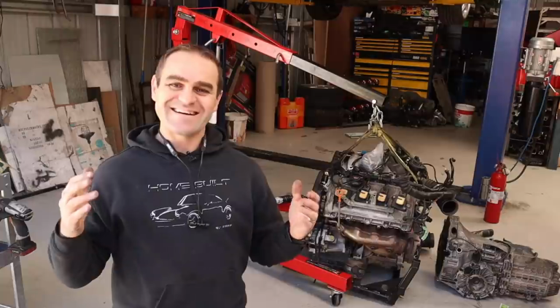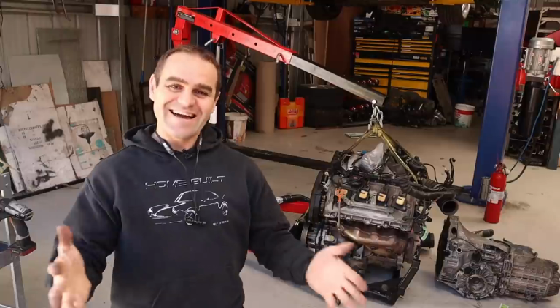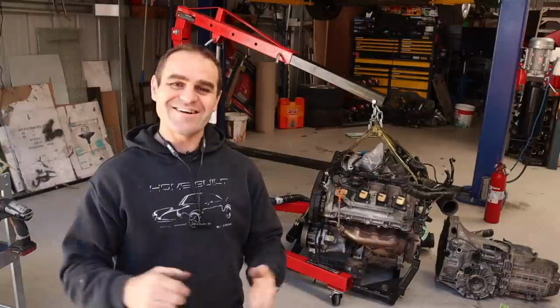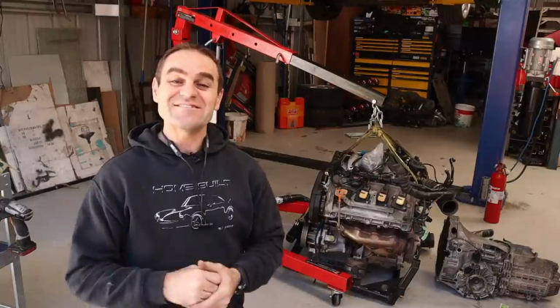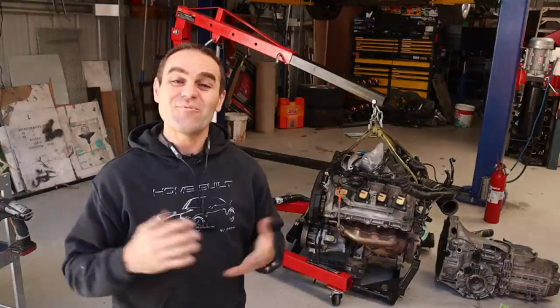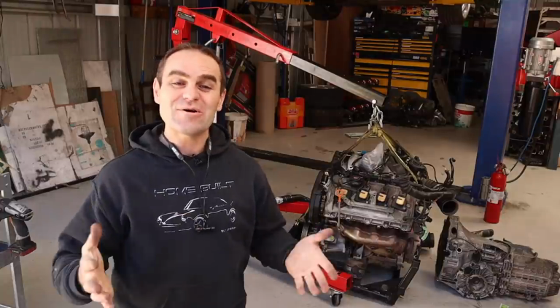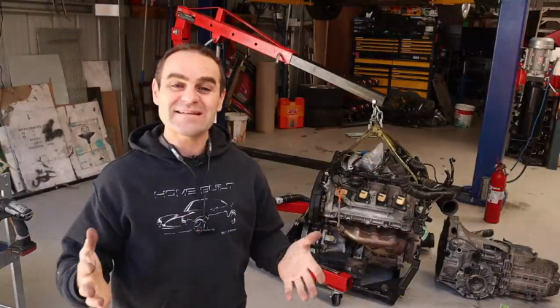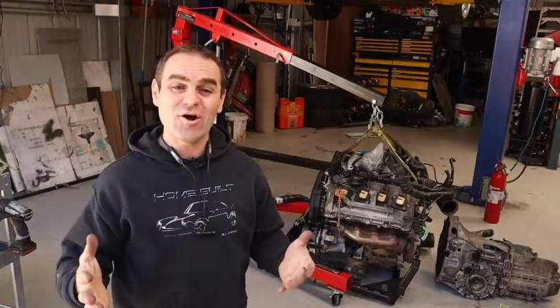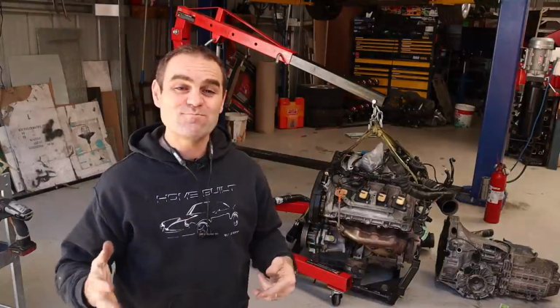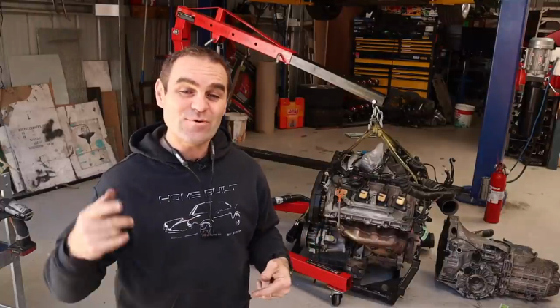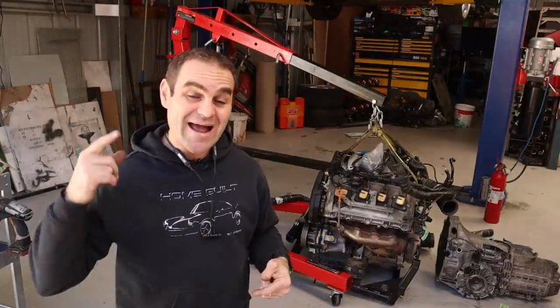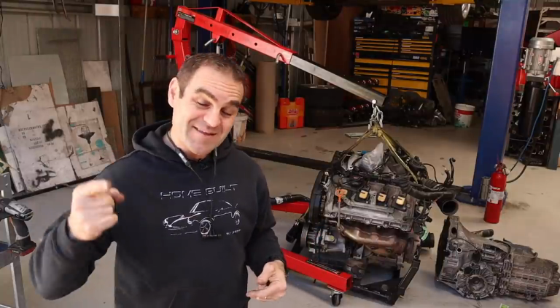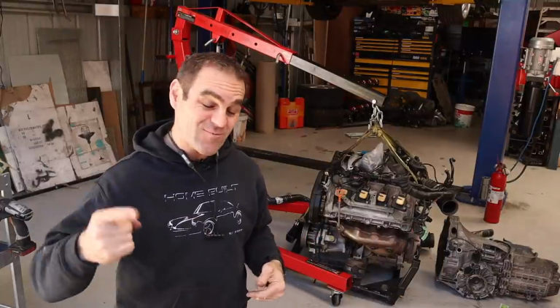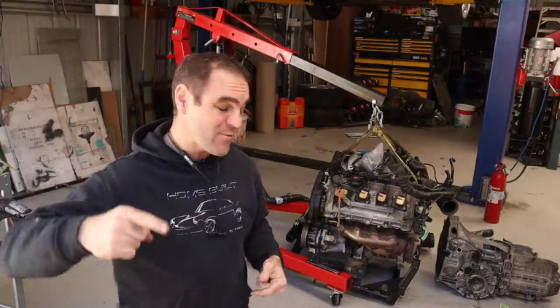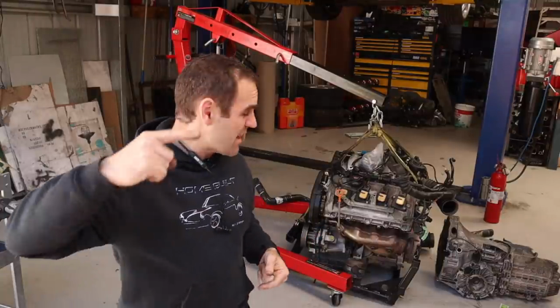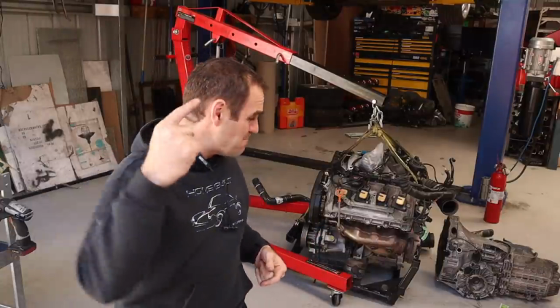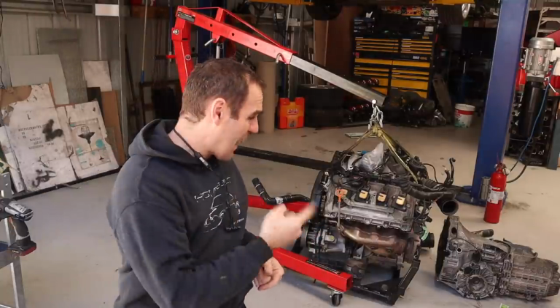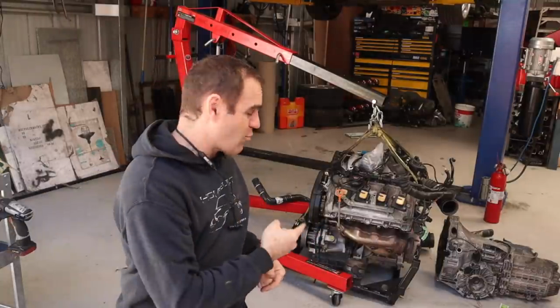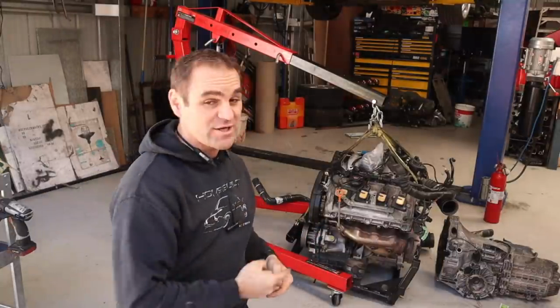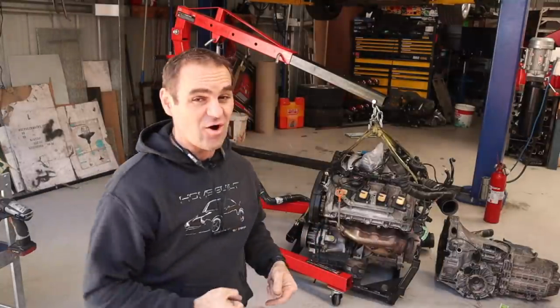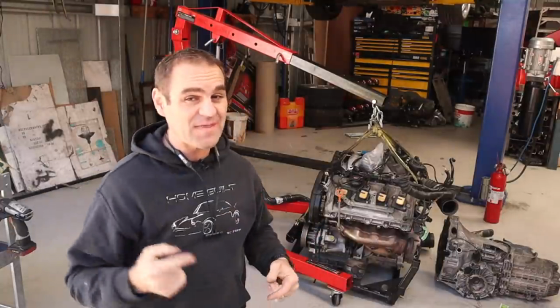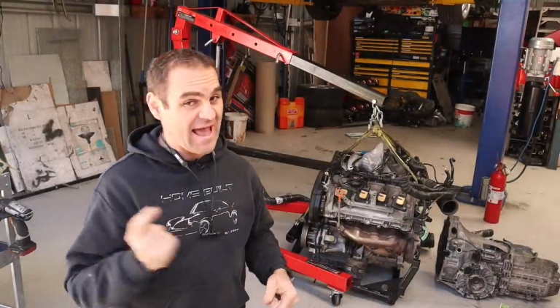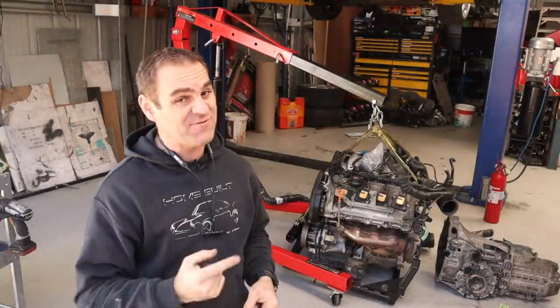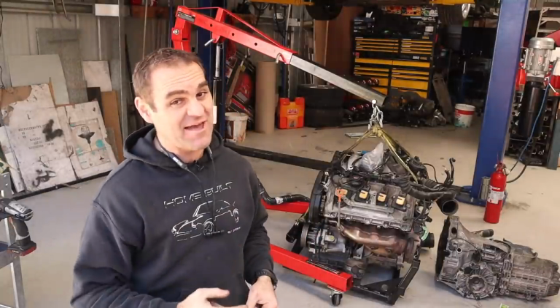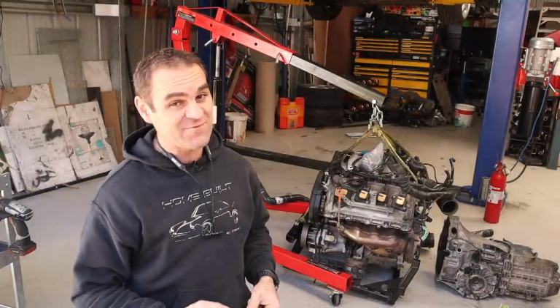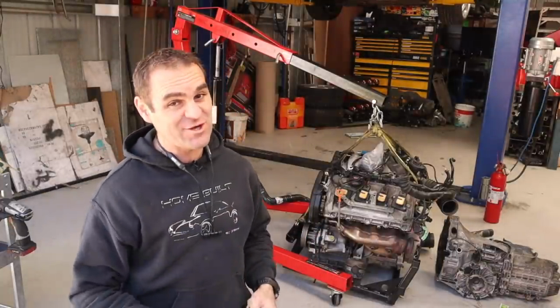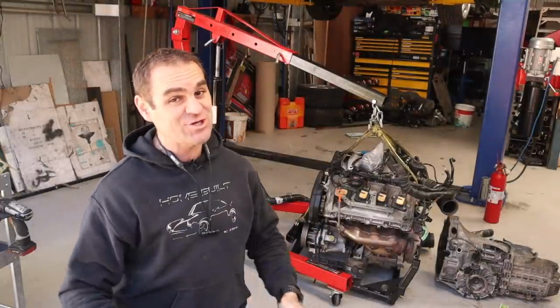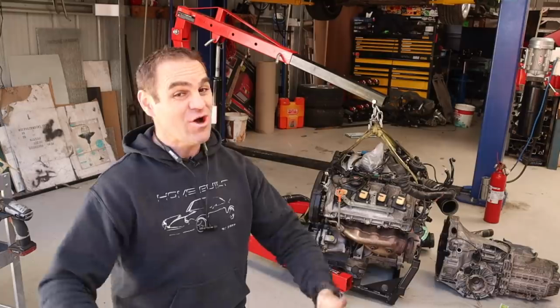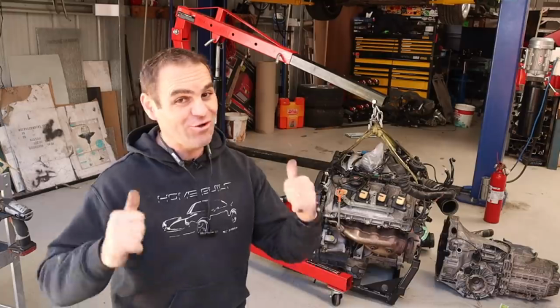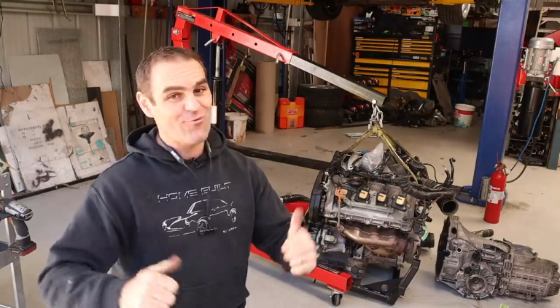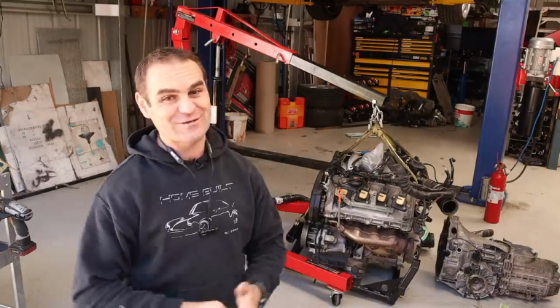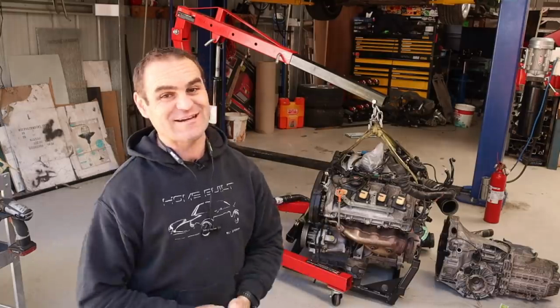Hey guys, welcome back to Home Built, and this week we are back working on the Audi V8 conversion on the Rockstar.